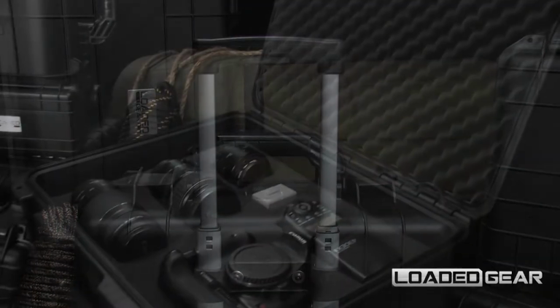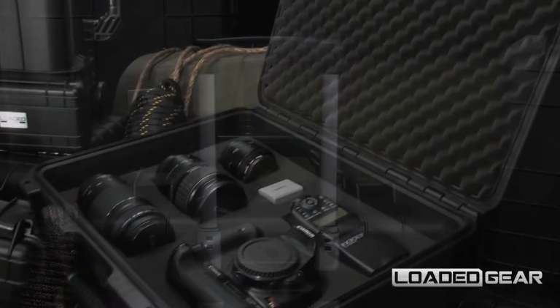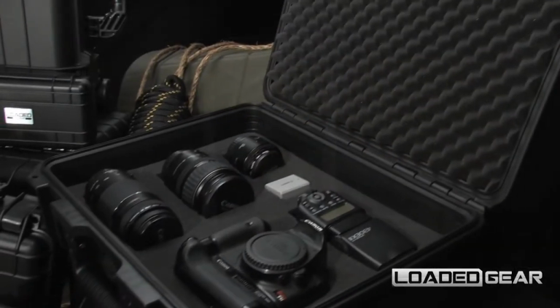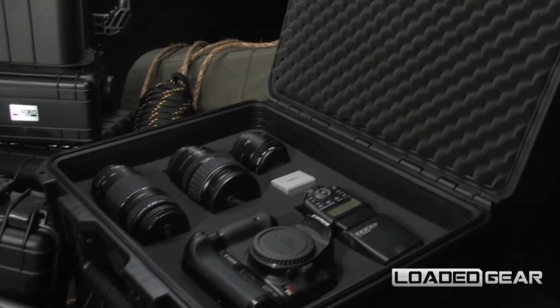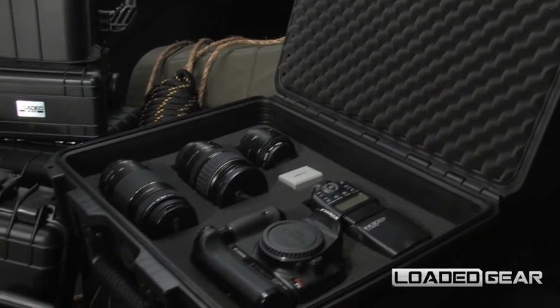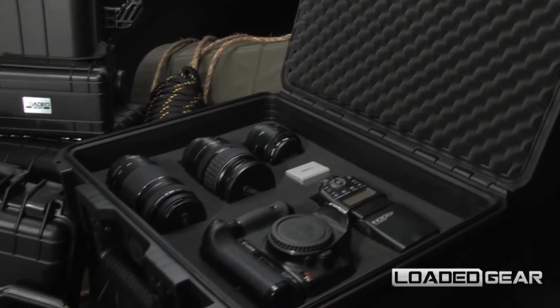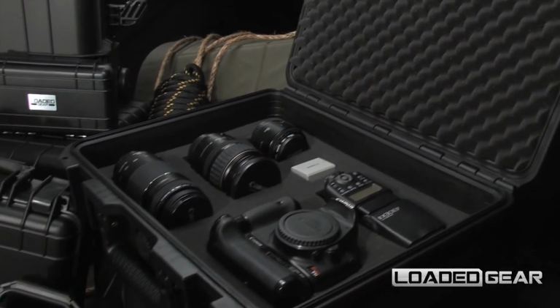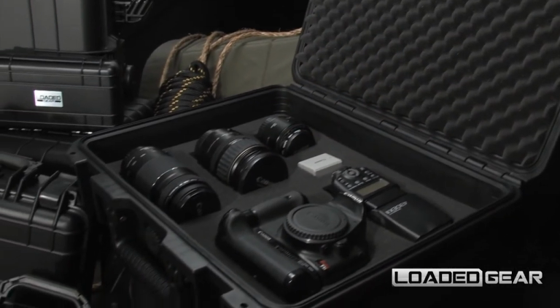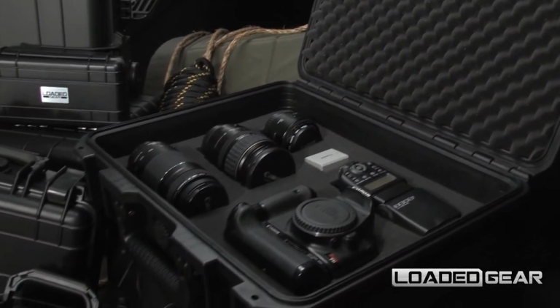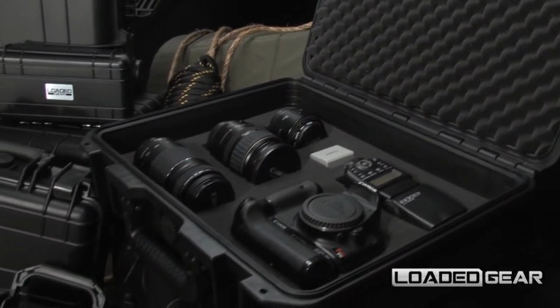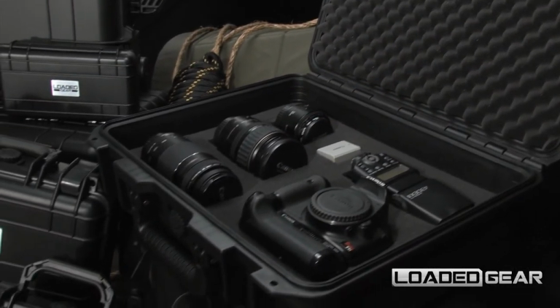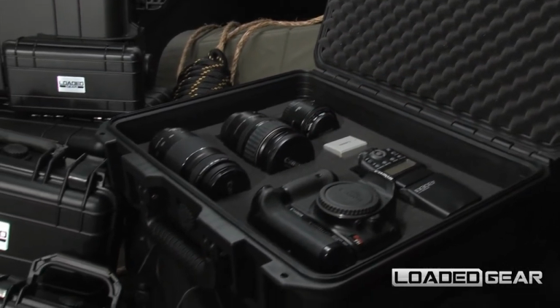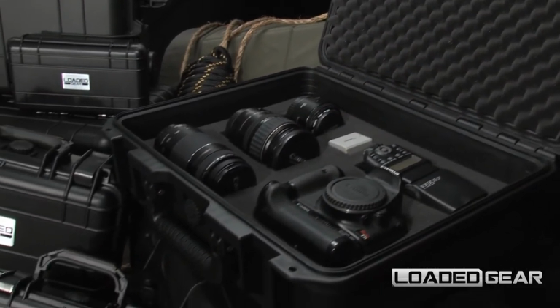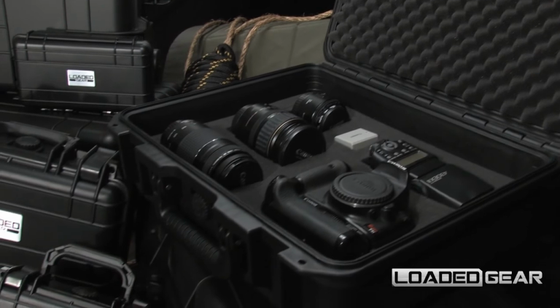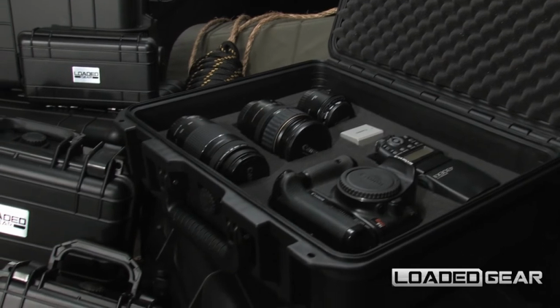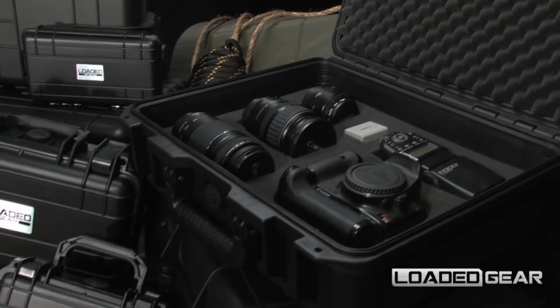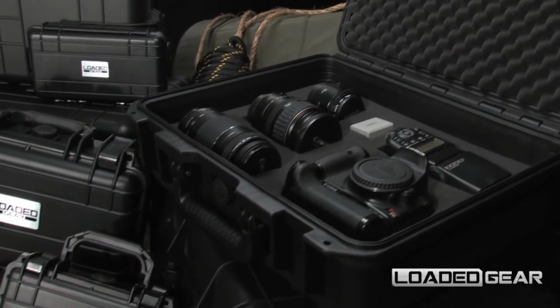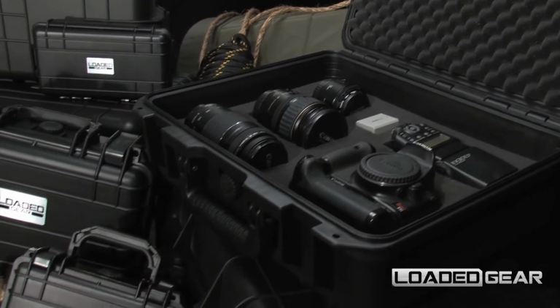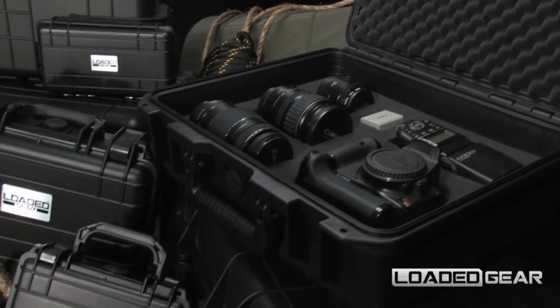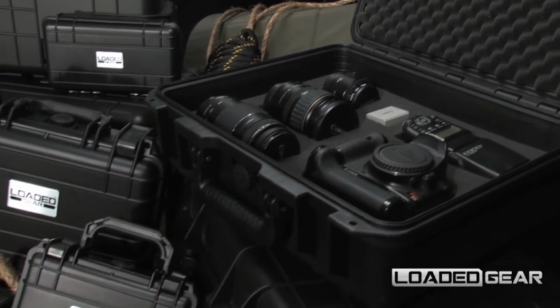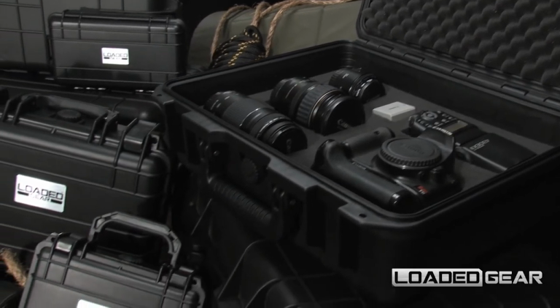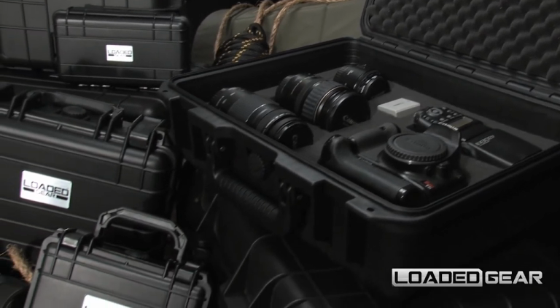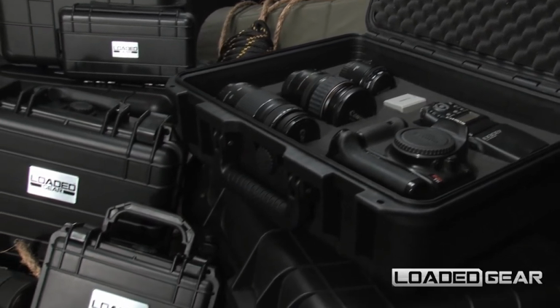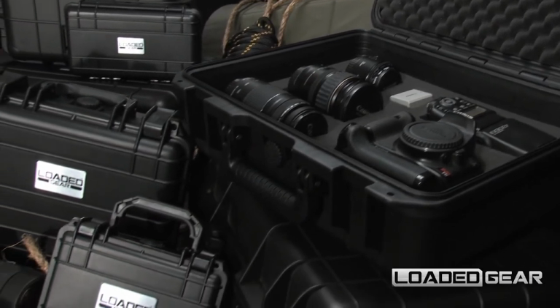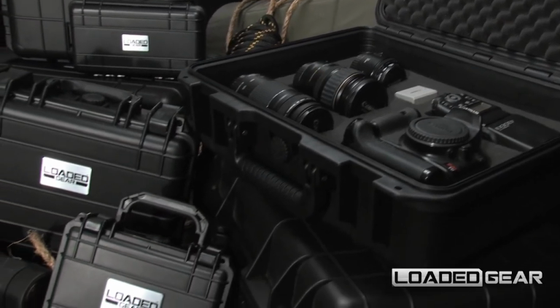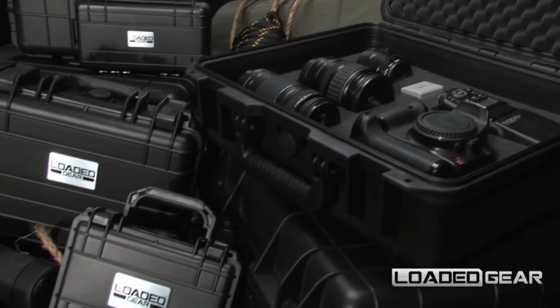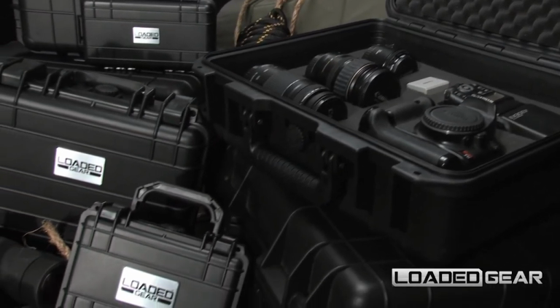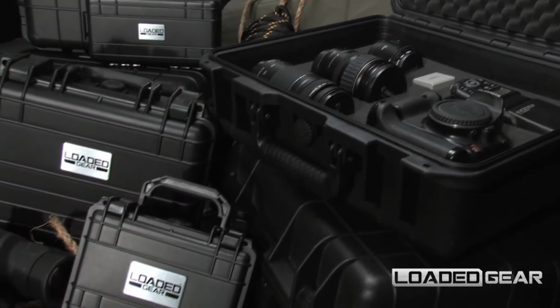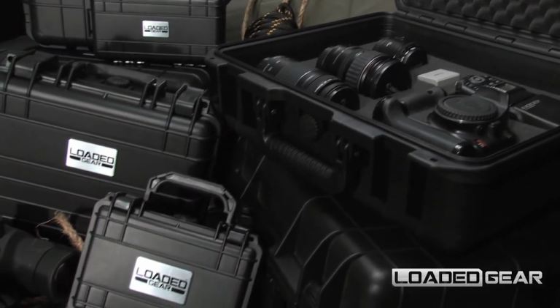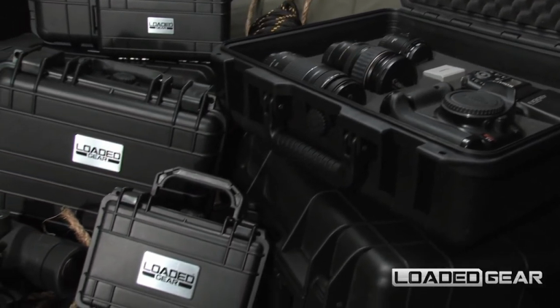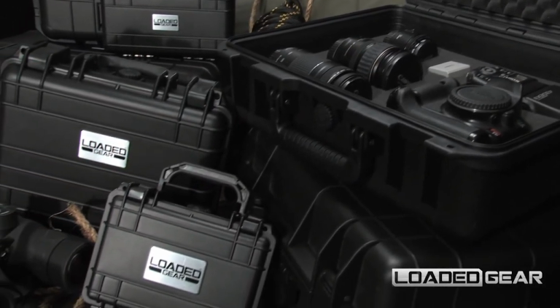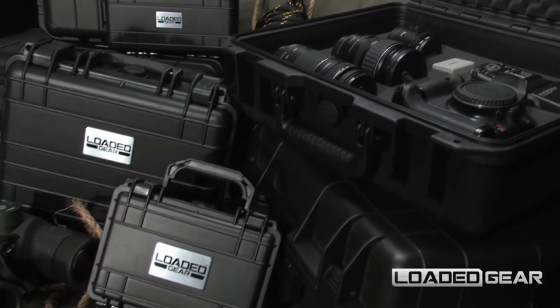The new Loaded Gear HD cases are available in multiple models of different sizes and features.